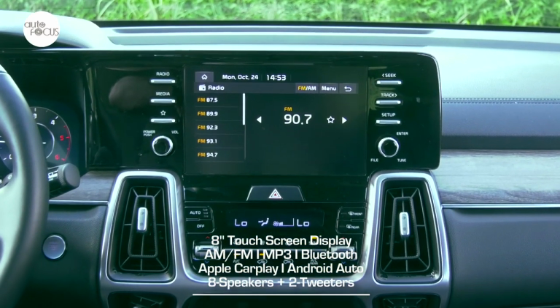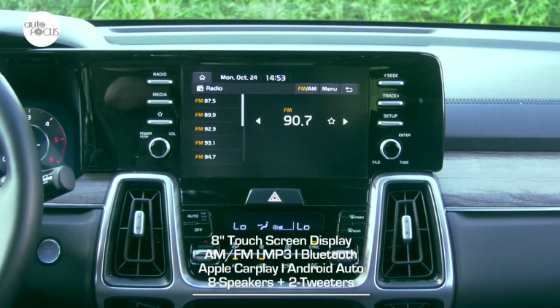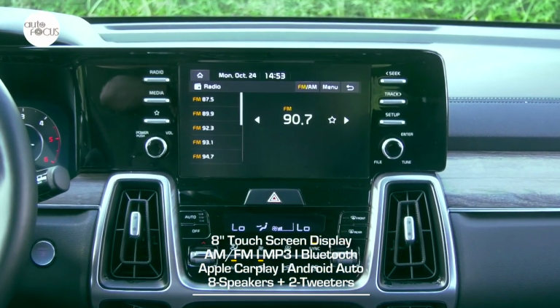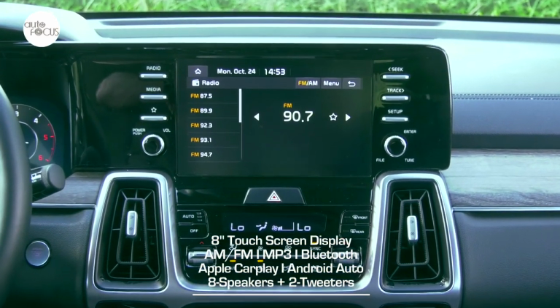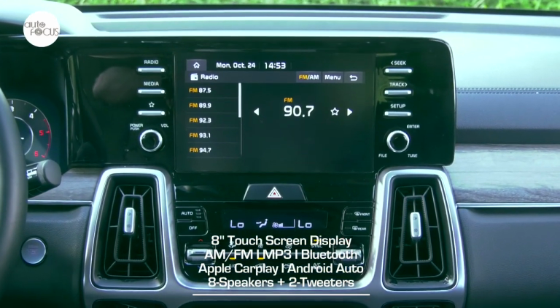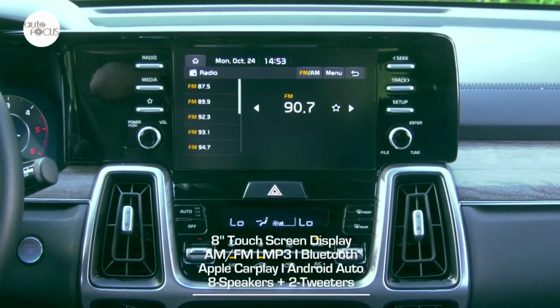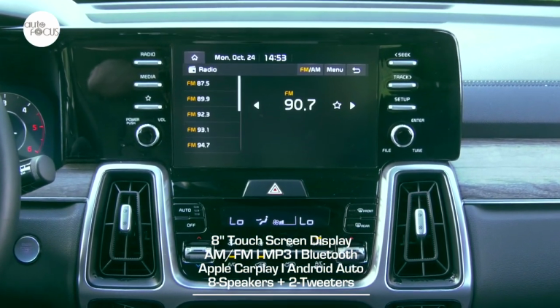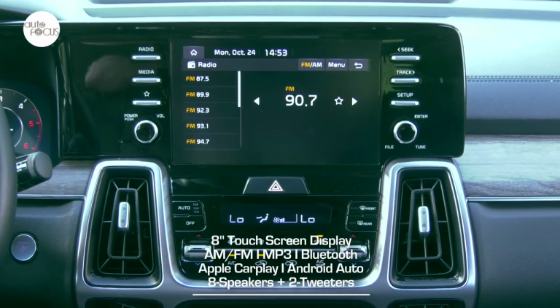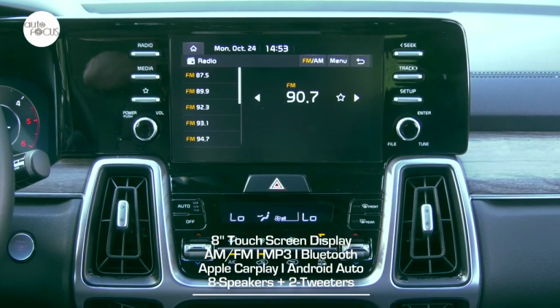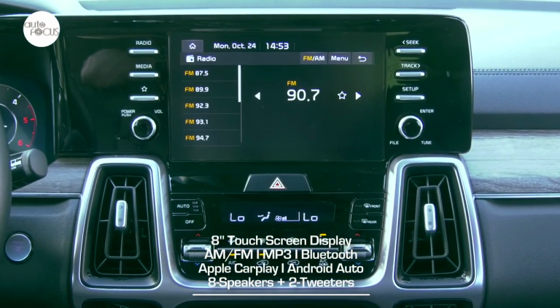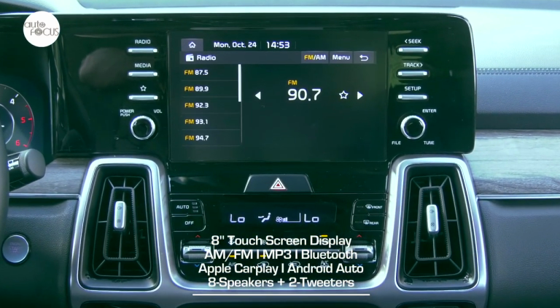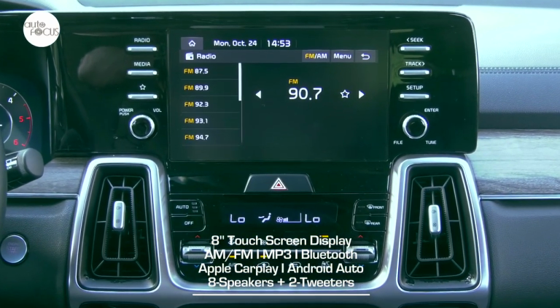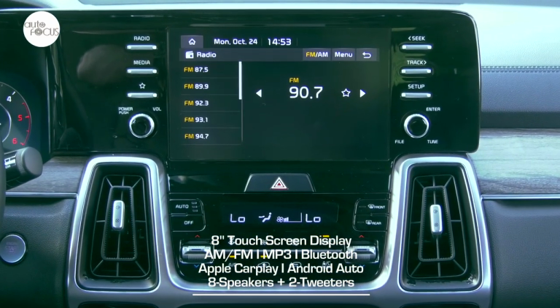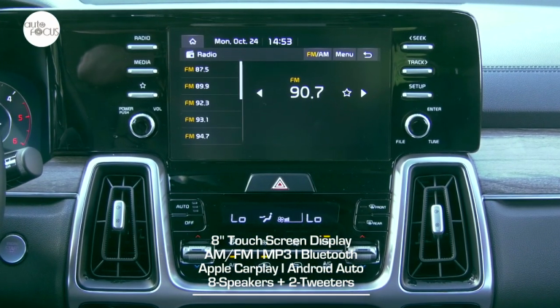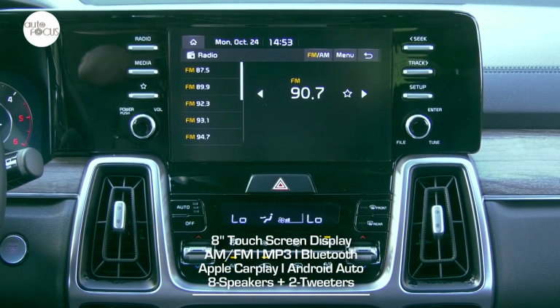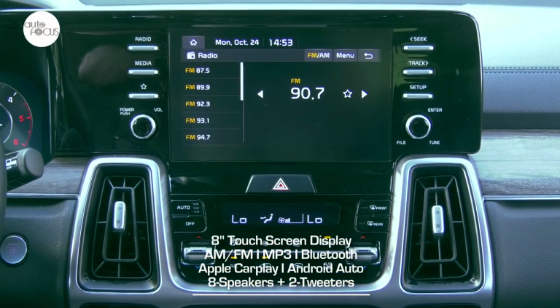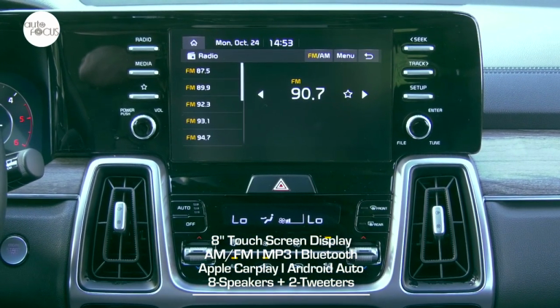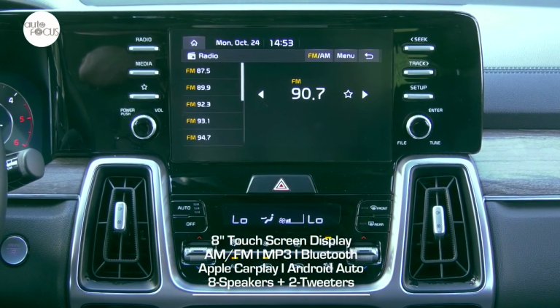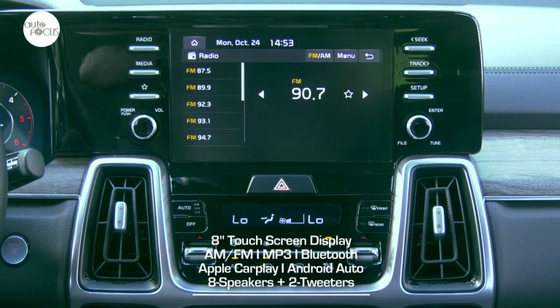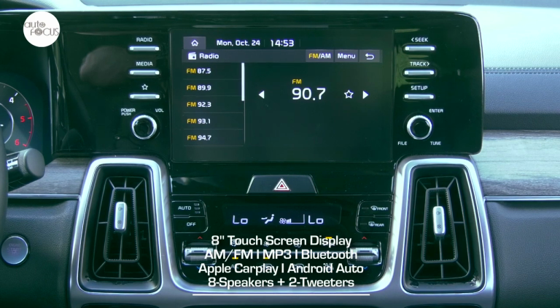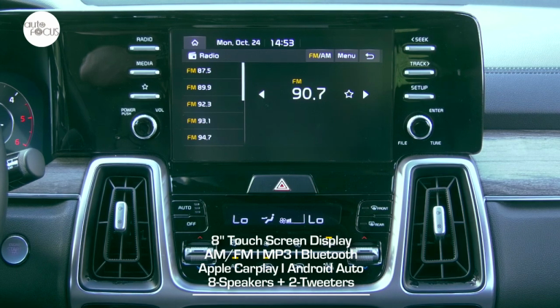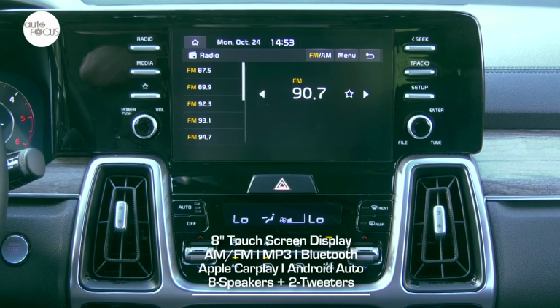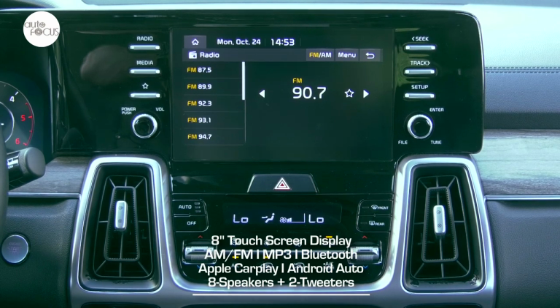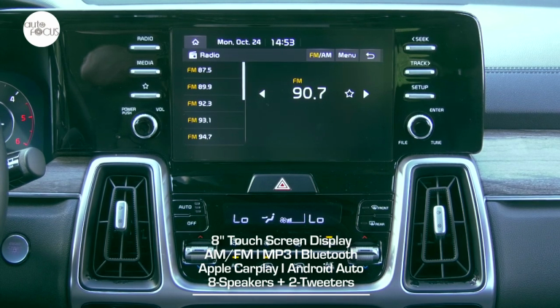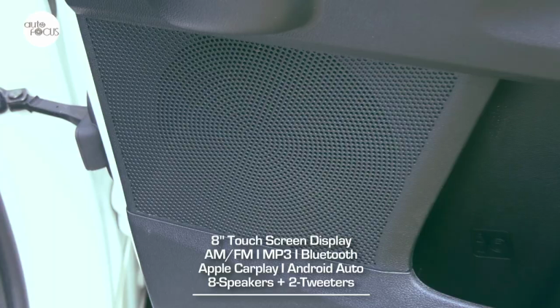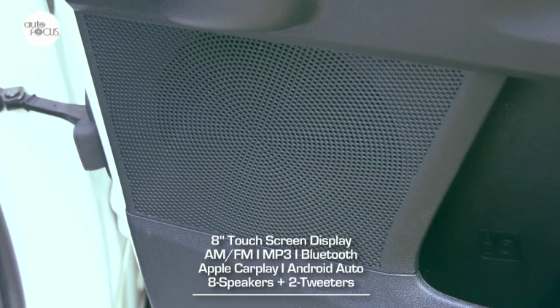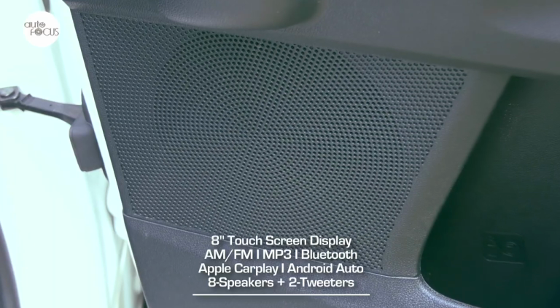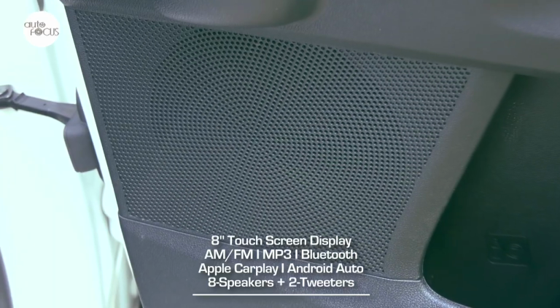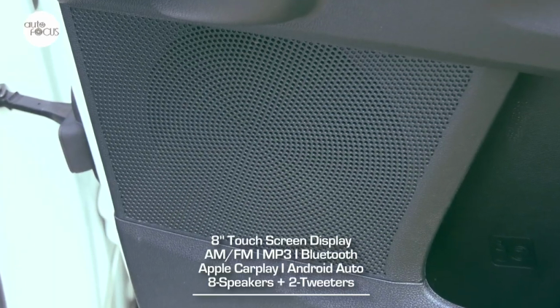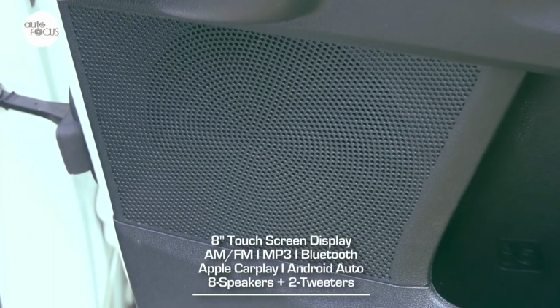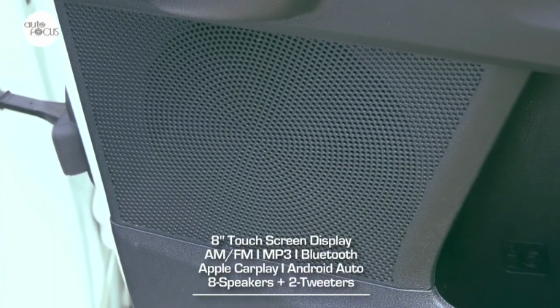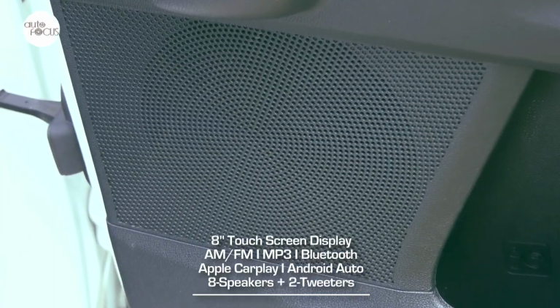The all-new Sorento's infotainment system features an 8-inch touchscreen display, AM-FM radio, and MP3 player, as well as Bluetooth, wireless Apple CarPlay, and Android Auto, and four speakers plus two tweeters.